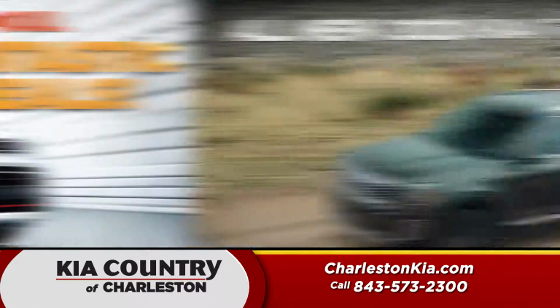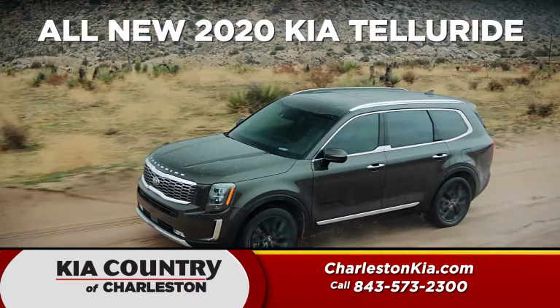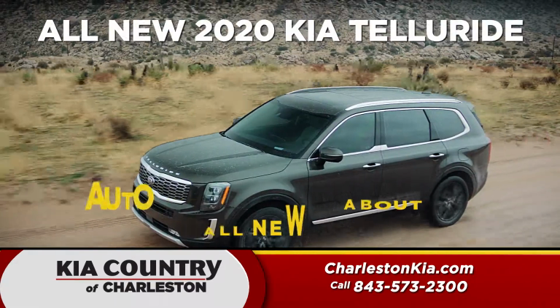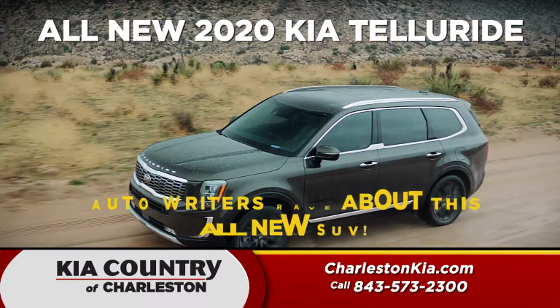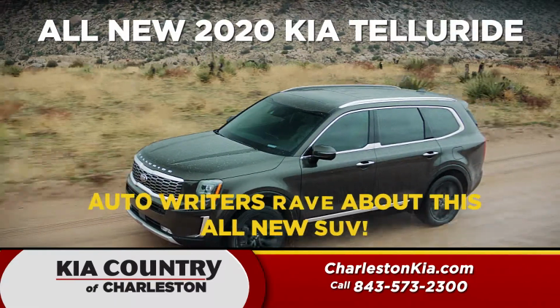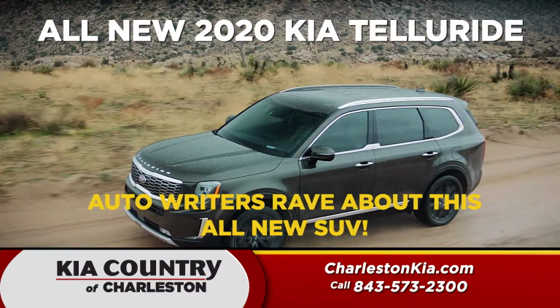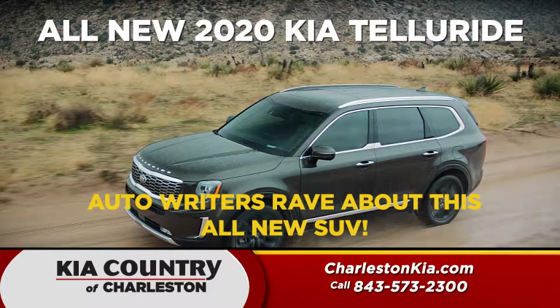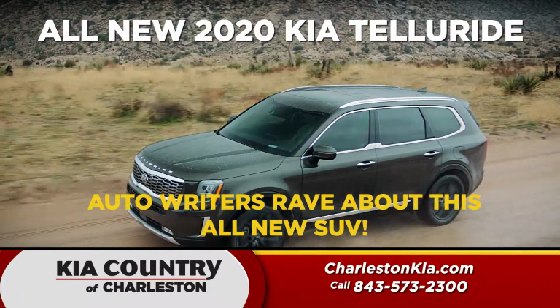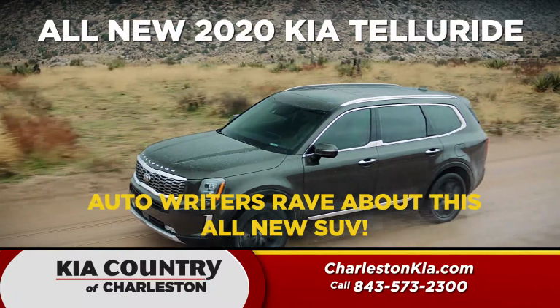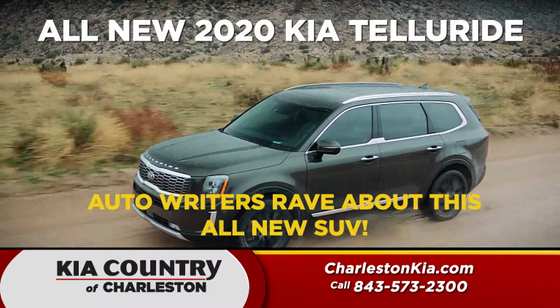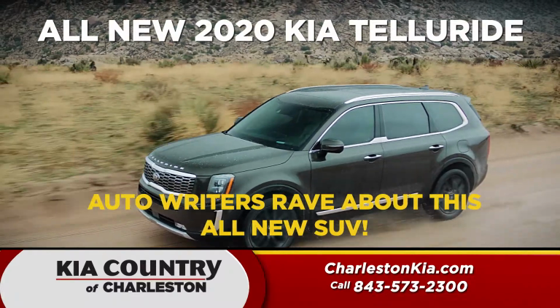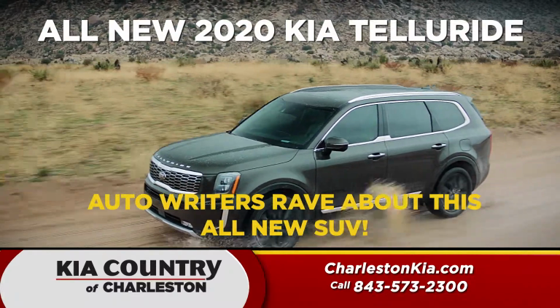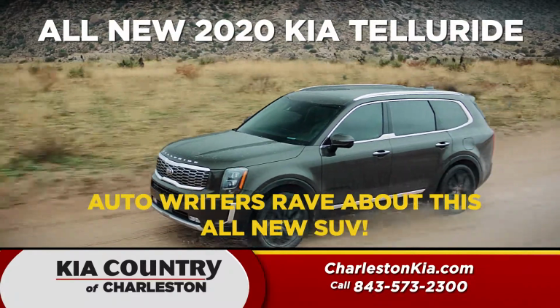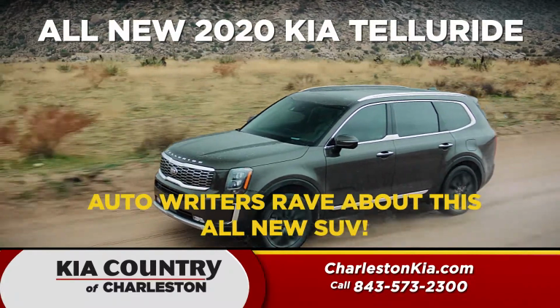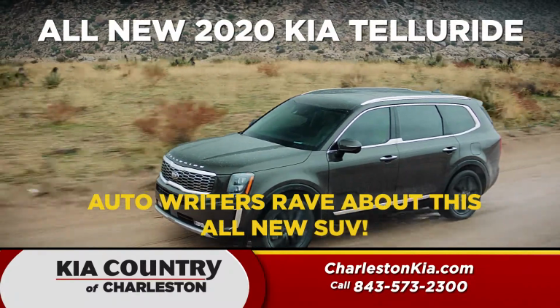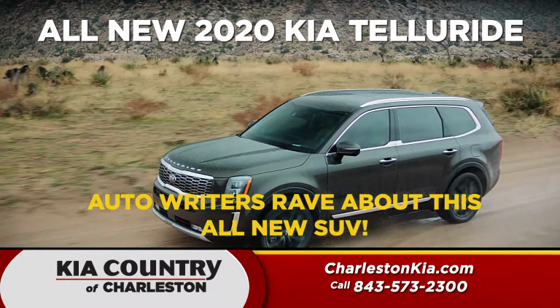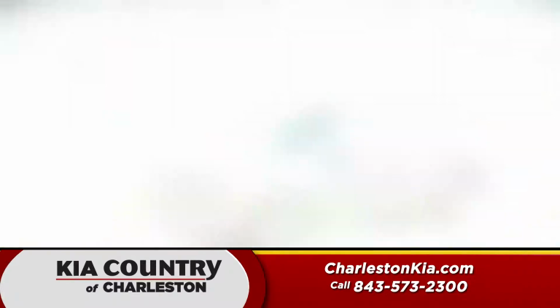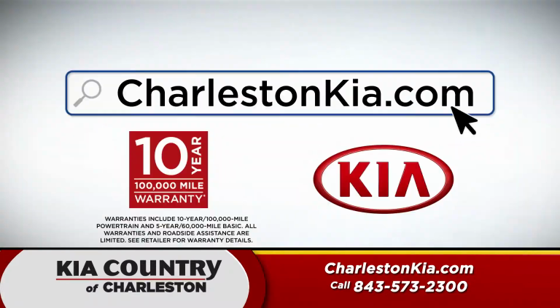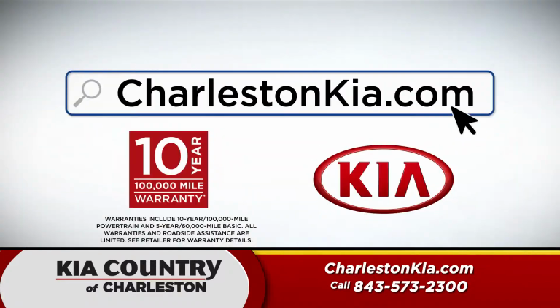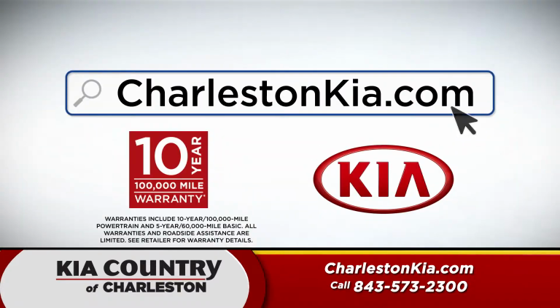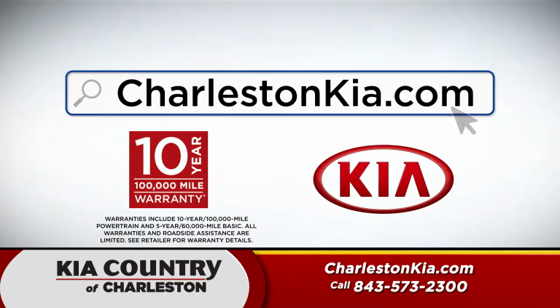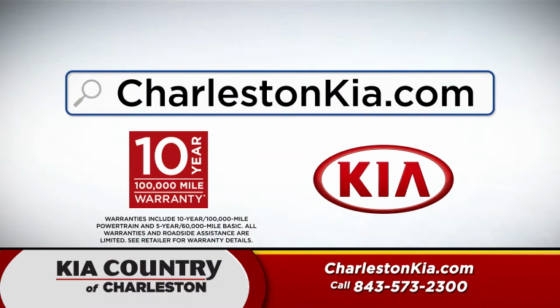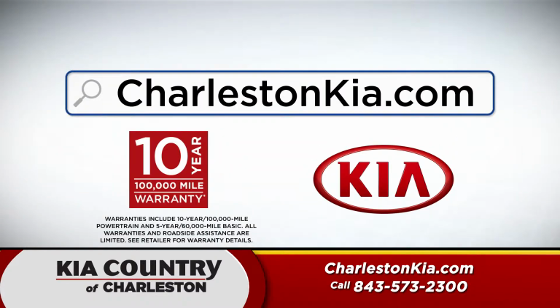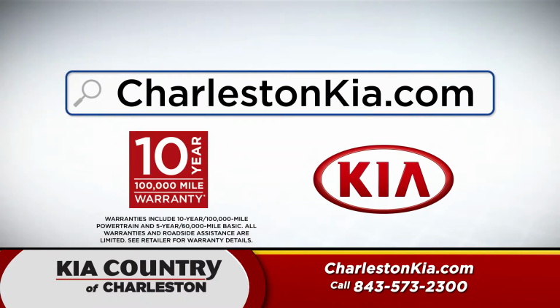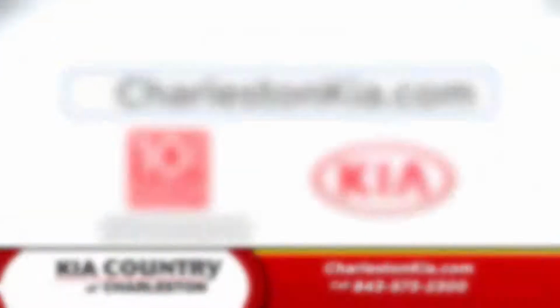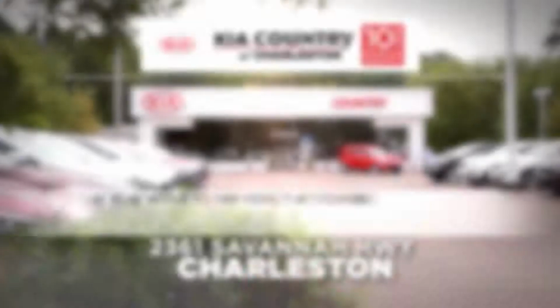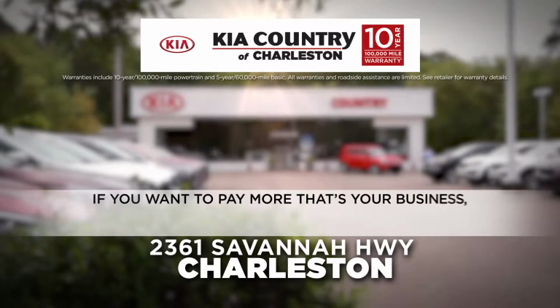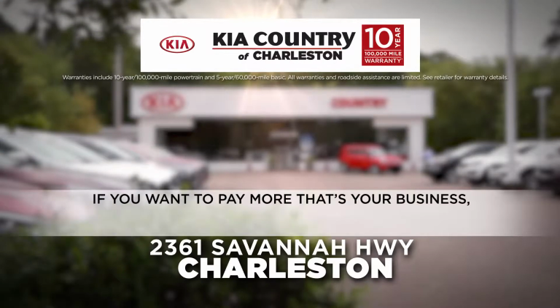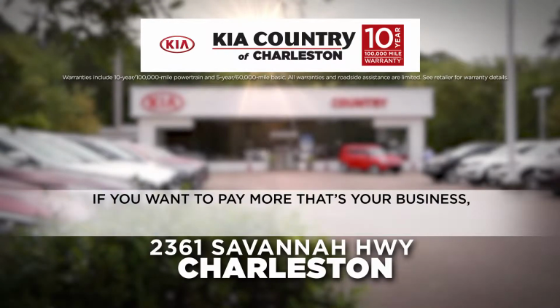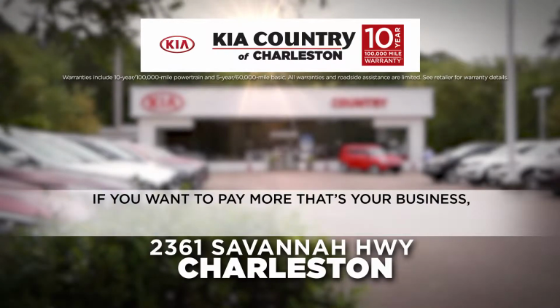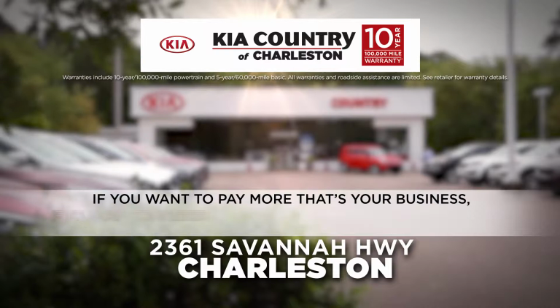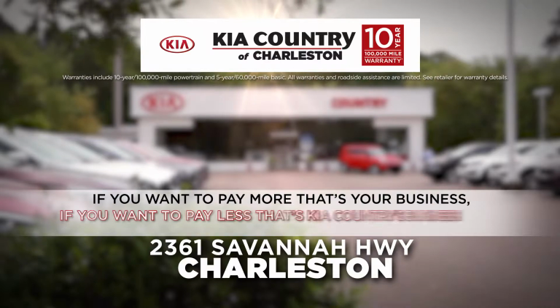Plus, take a test drive in the all-new 8-passenger Kia Telluride. Go to charlestonkia.com. If you want to pay more, that's your business.